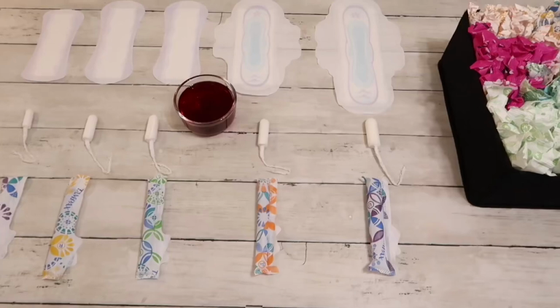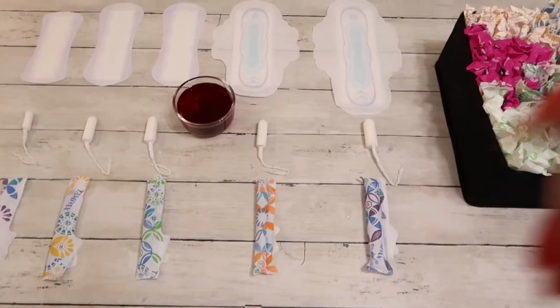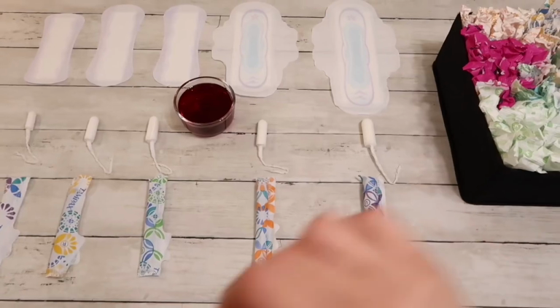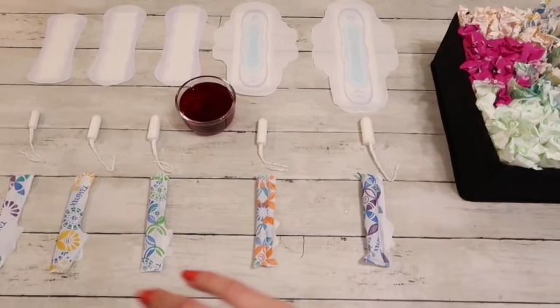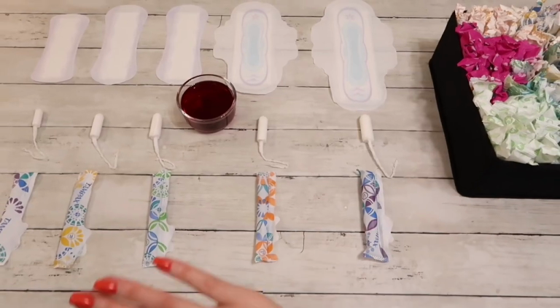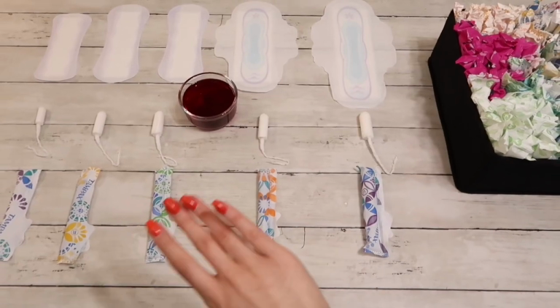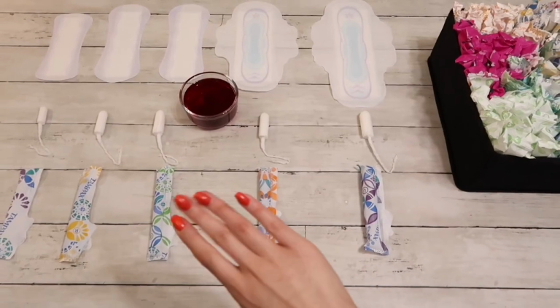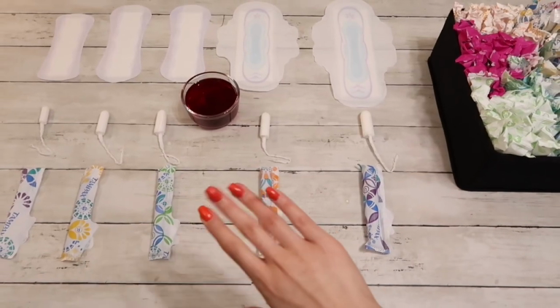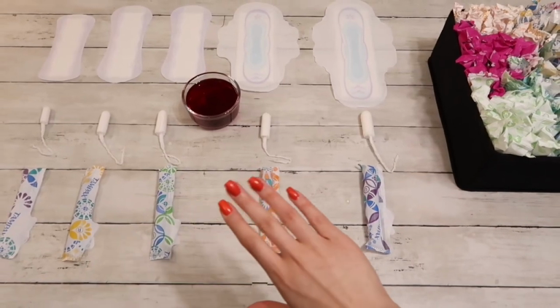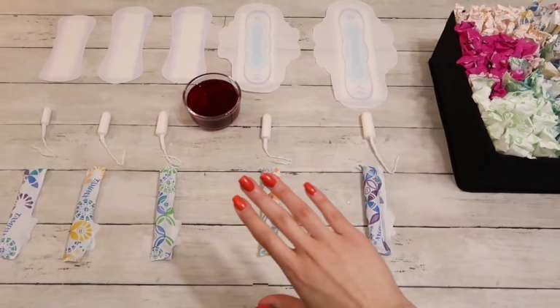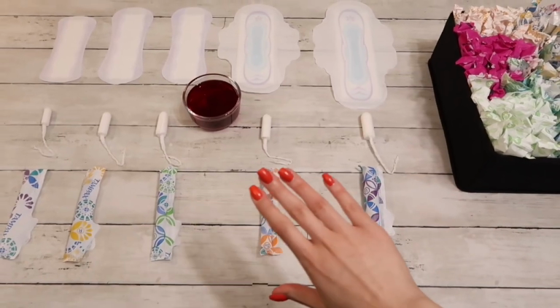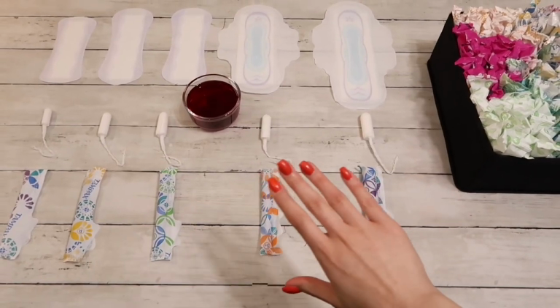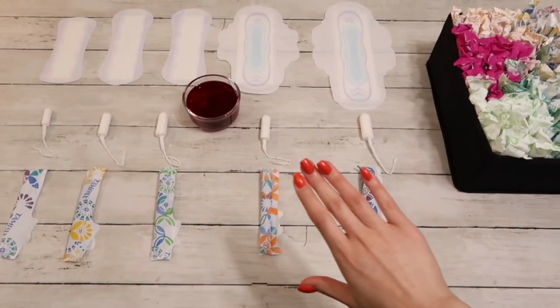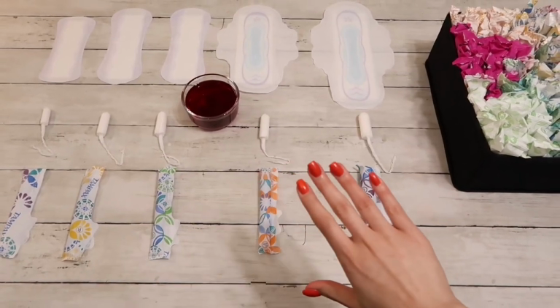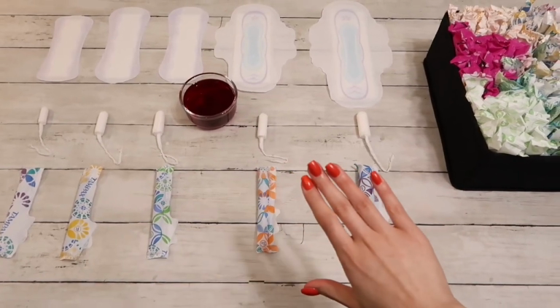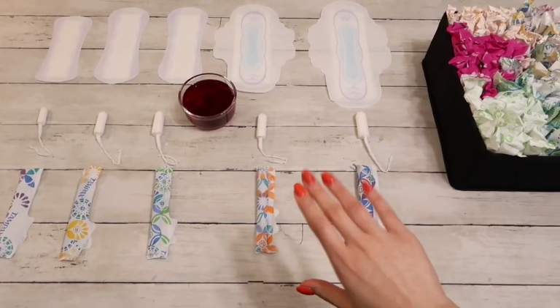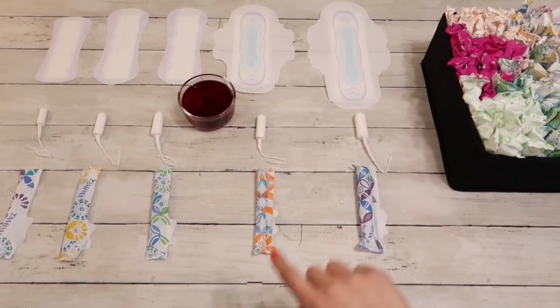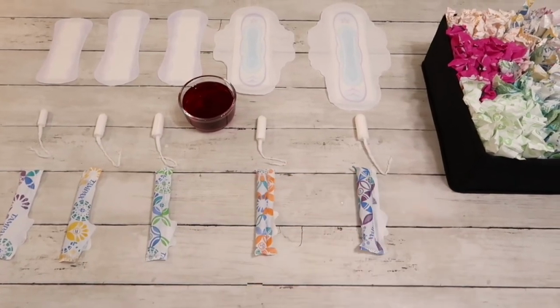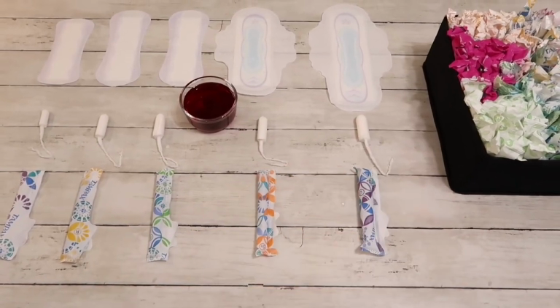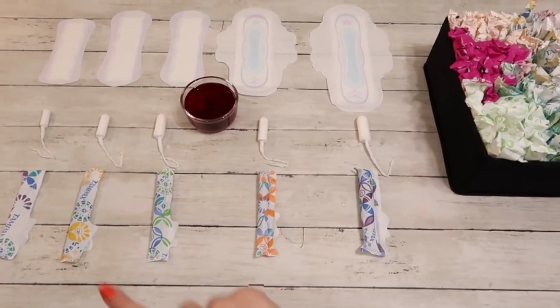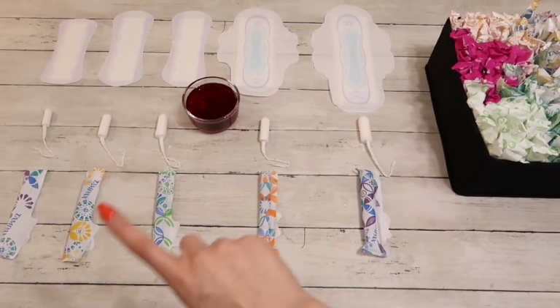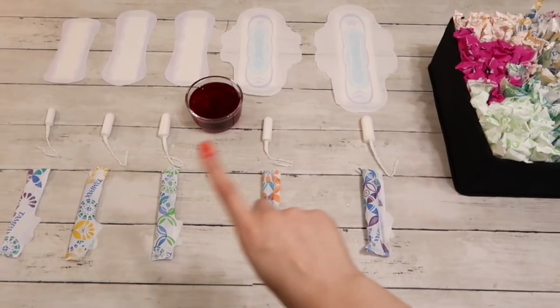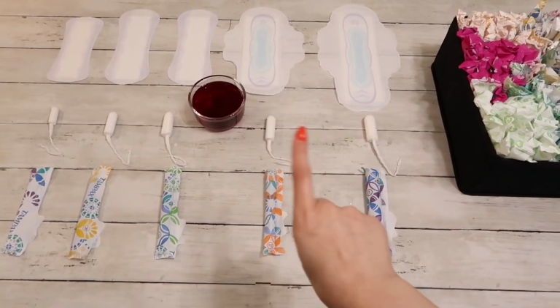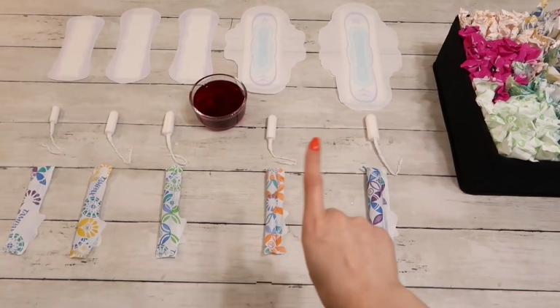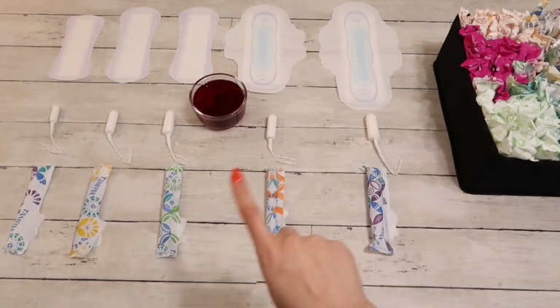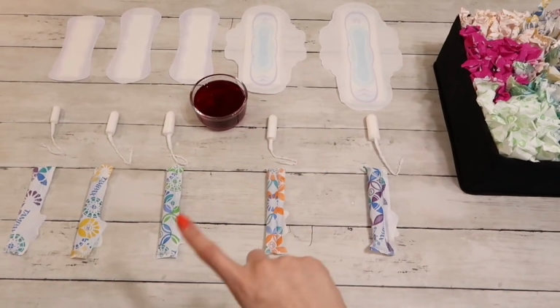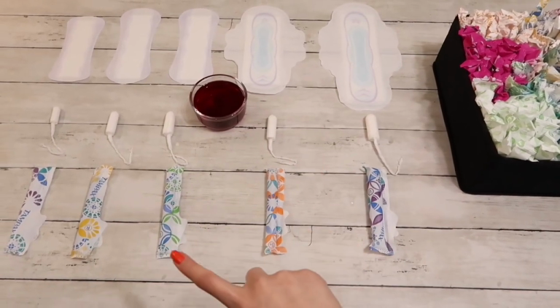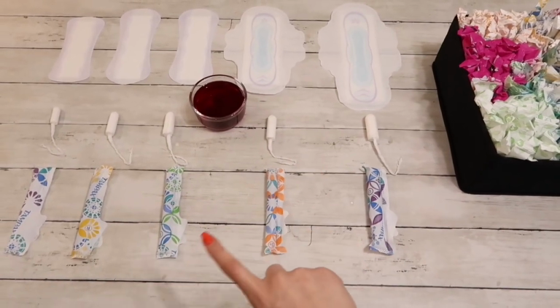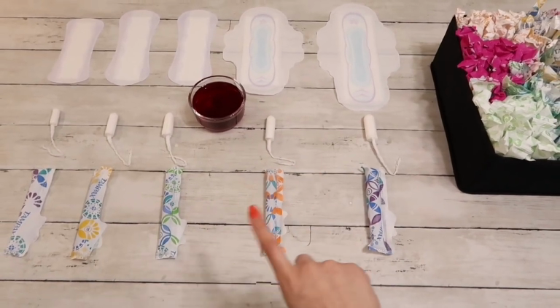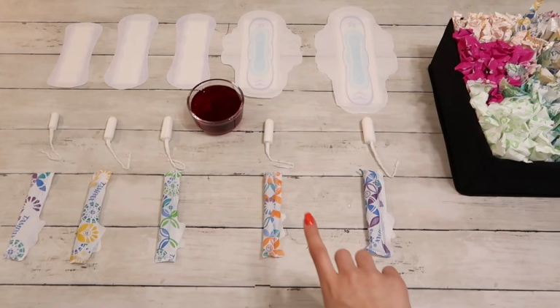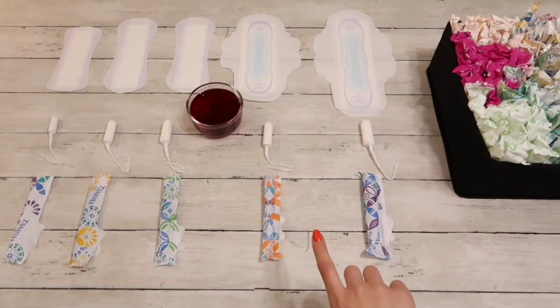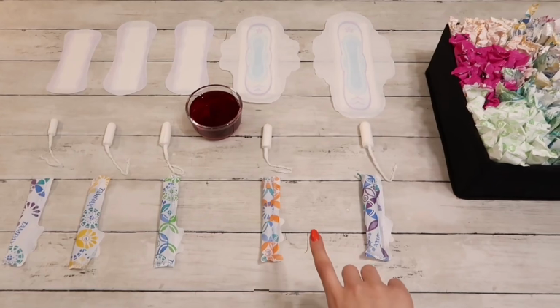Hi friend! Welcome back to my channel. Today I wanted to share with you a review on Tampax Pearl Tampons.